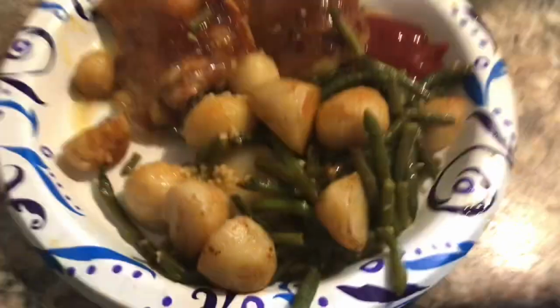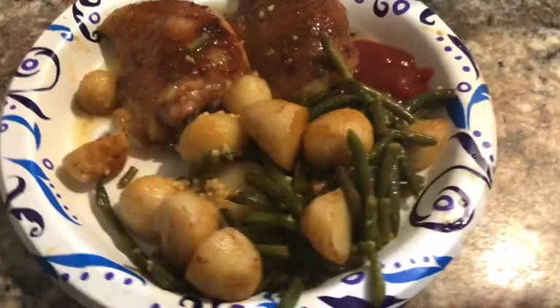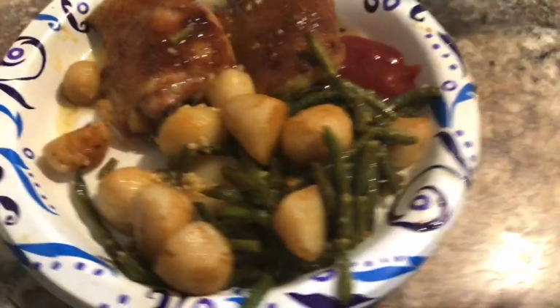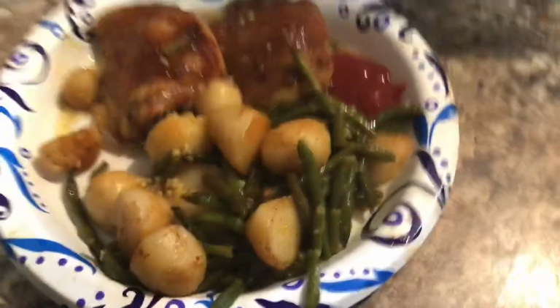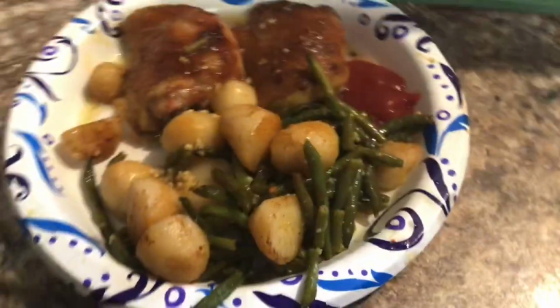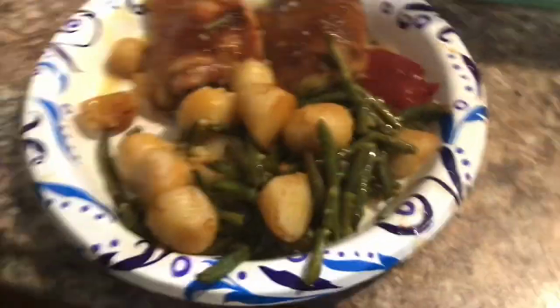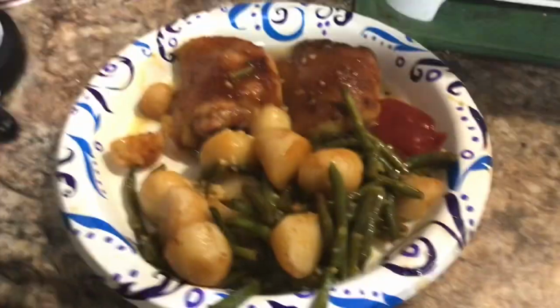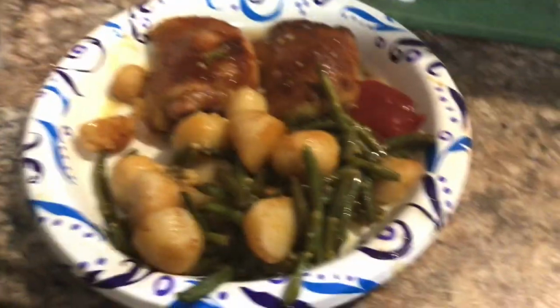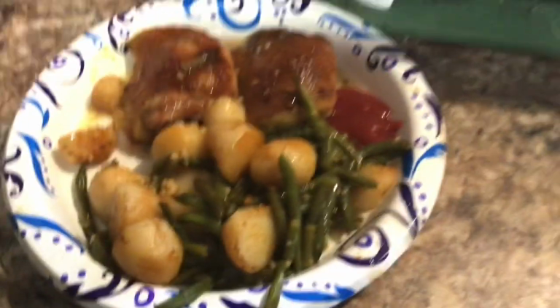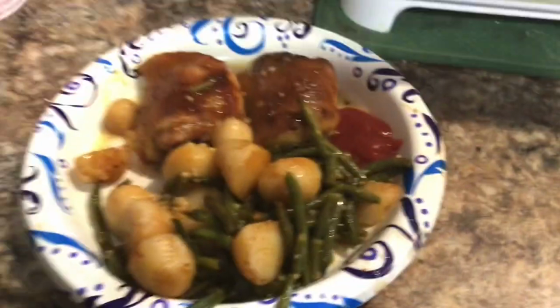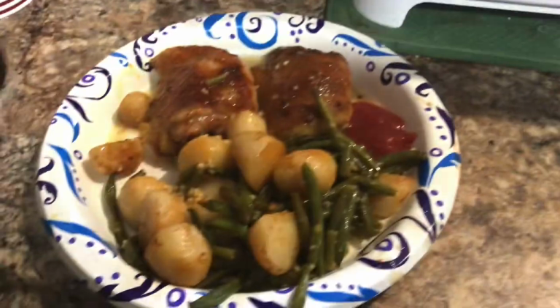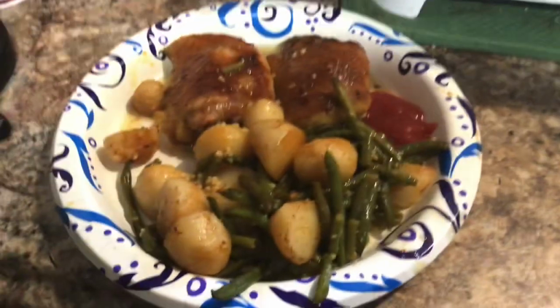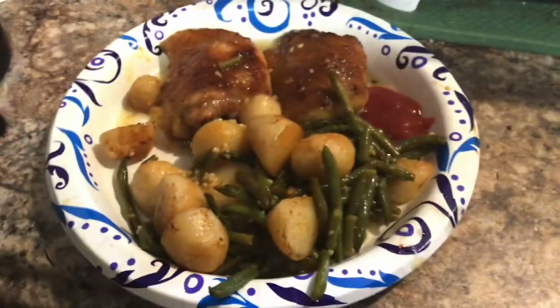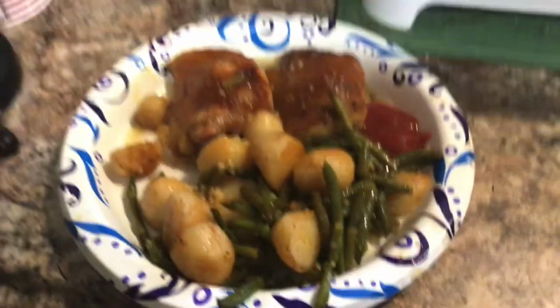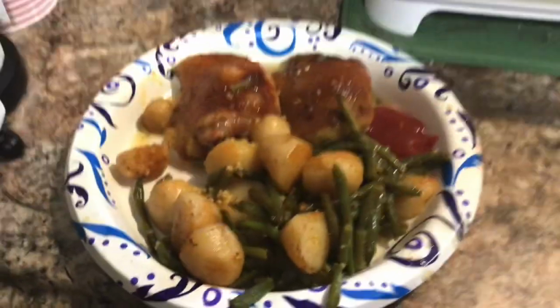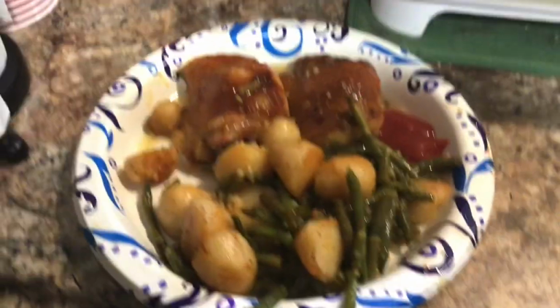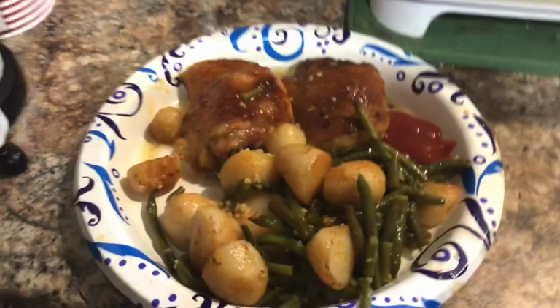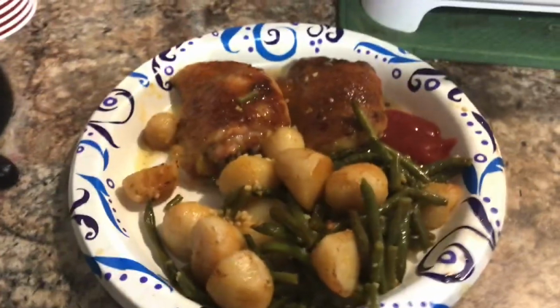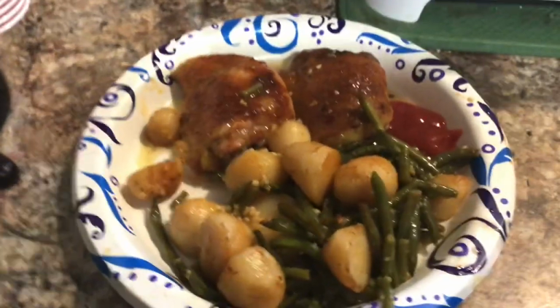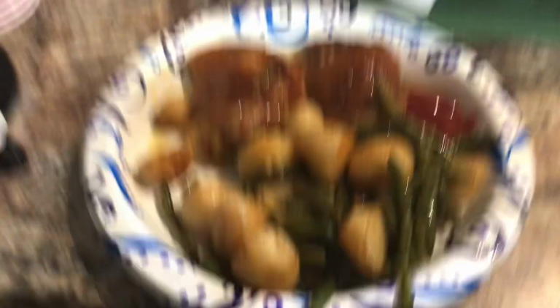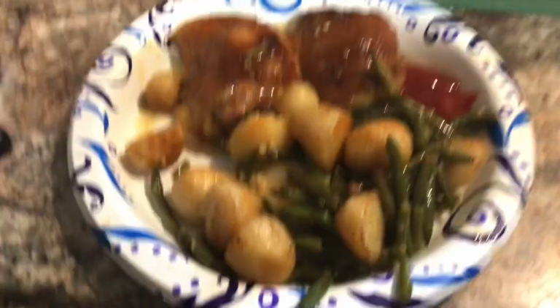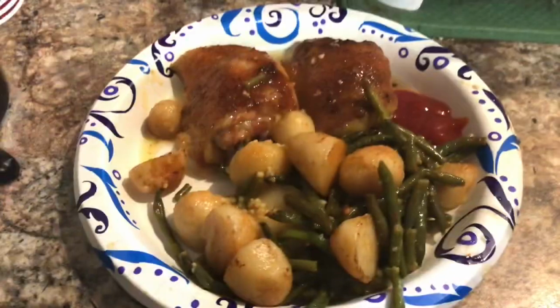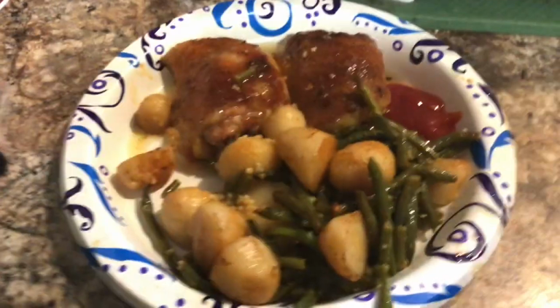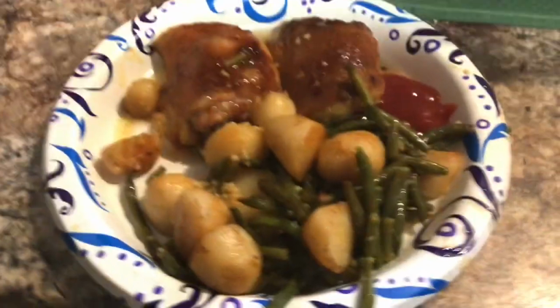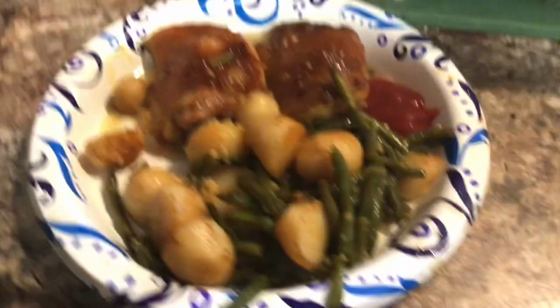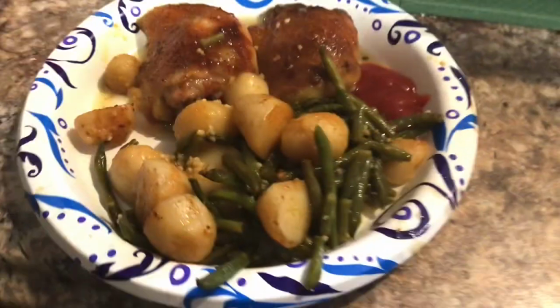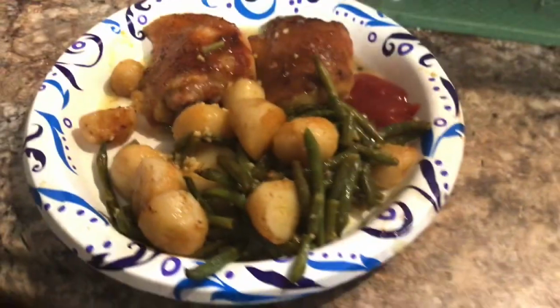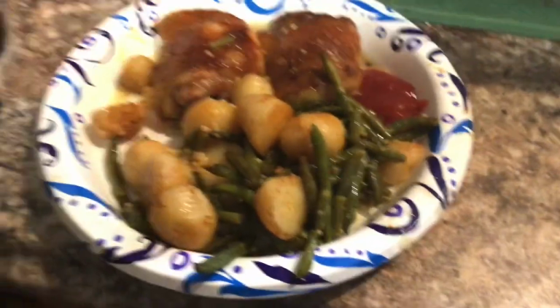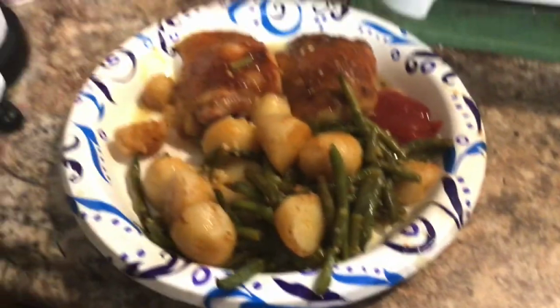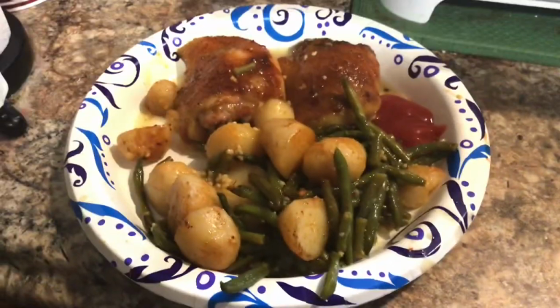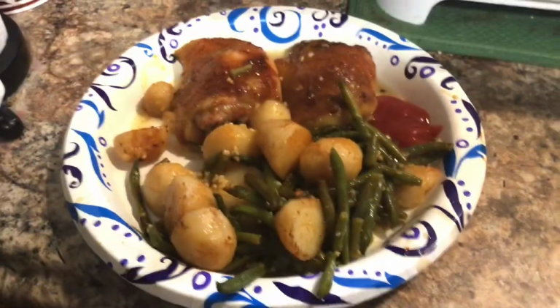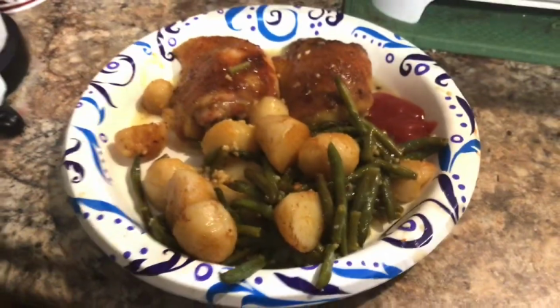All right, guys, so this is what's for dinner tonight. See you on the next video. Don't forget to like and share and subscribe. Bye, guys!